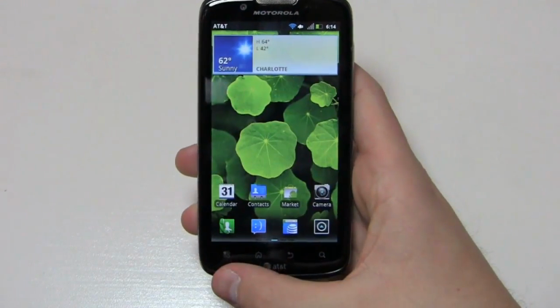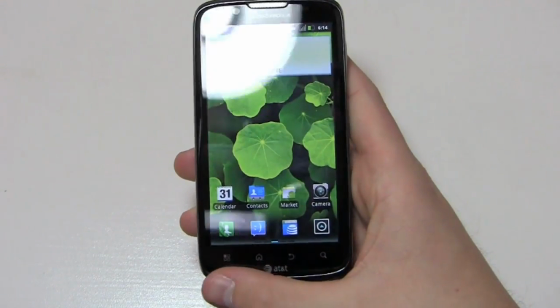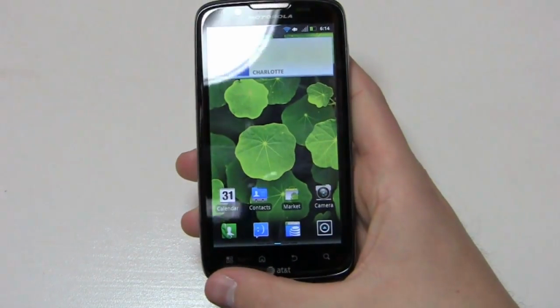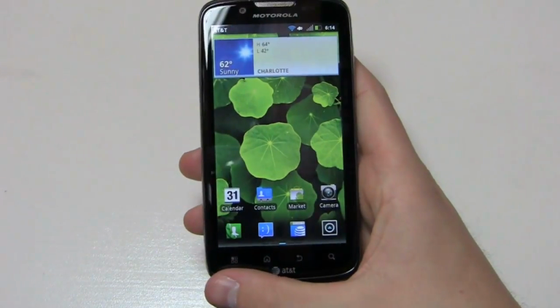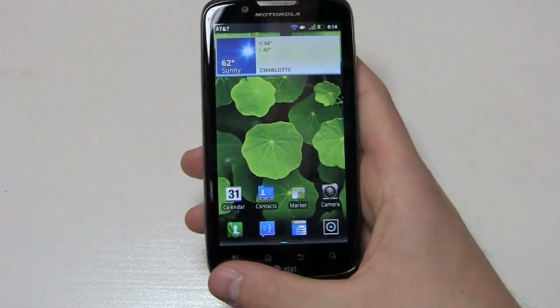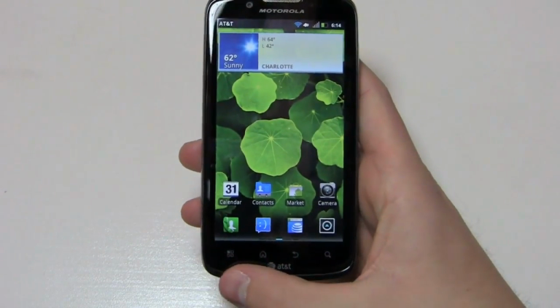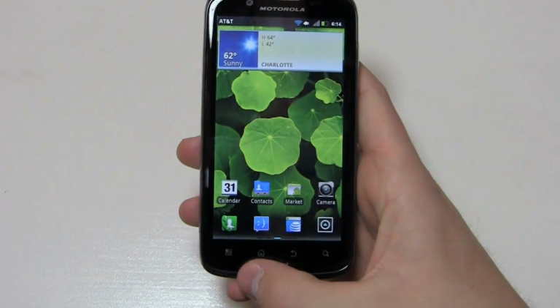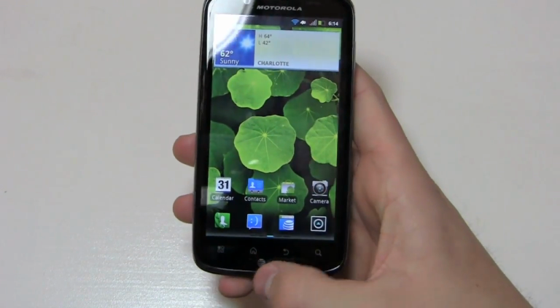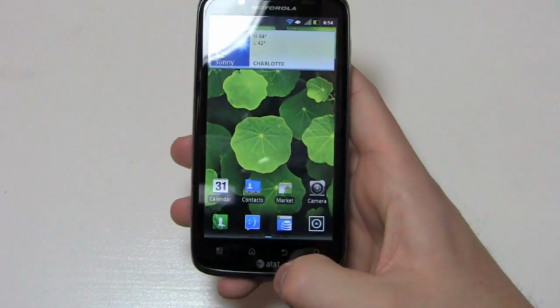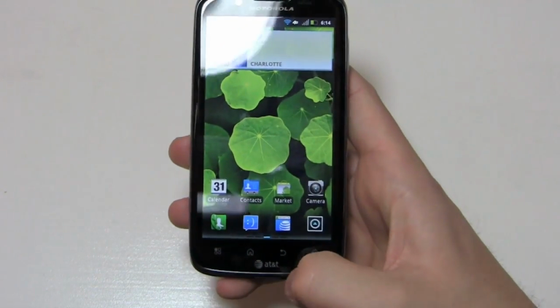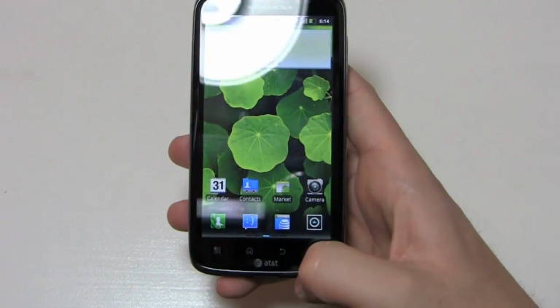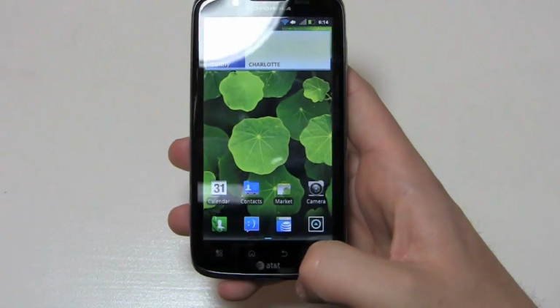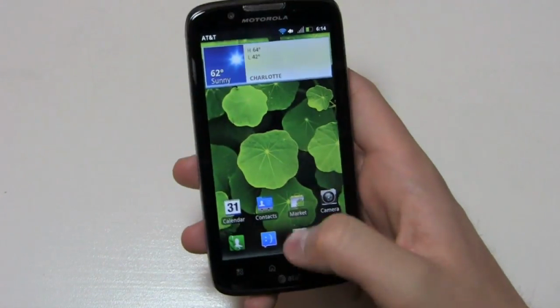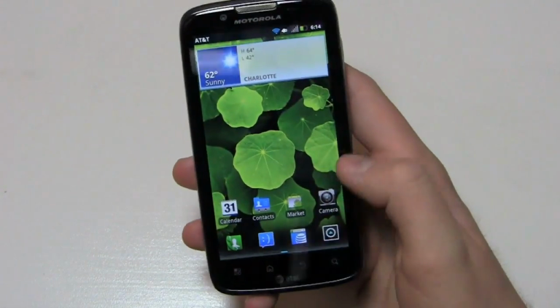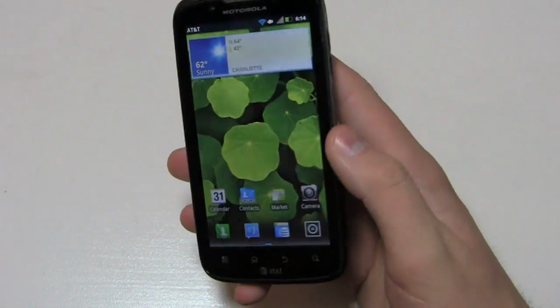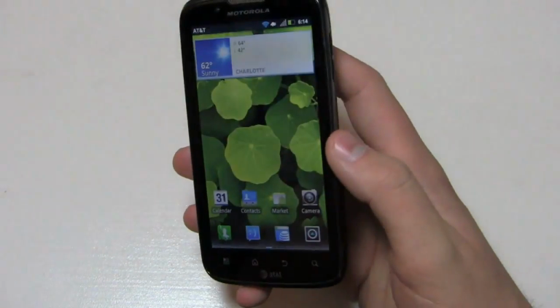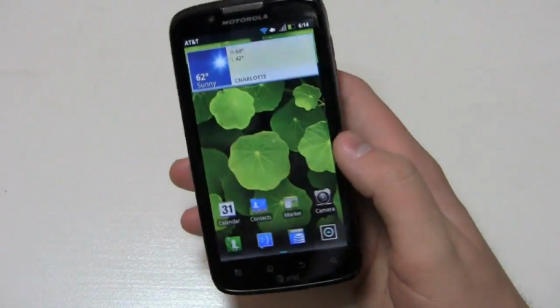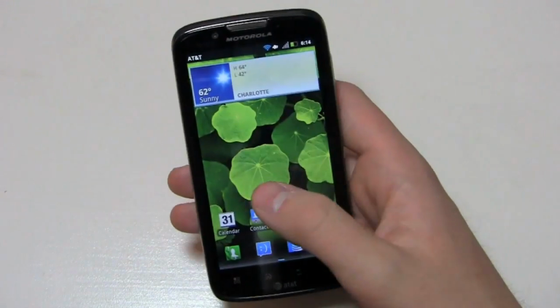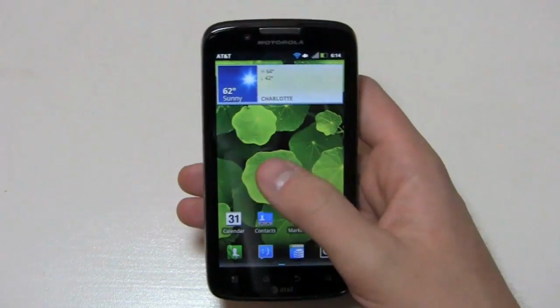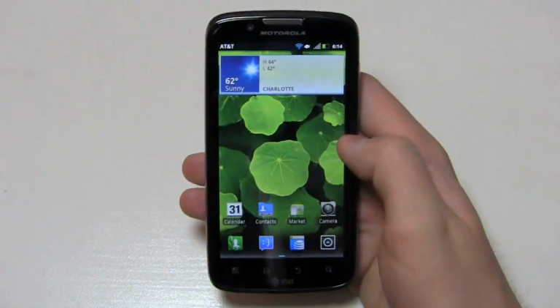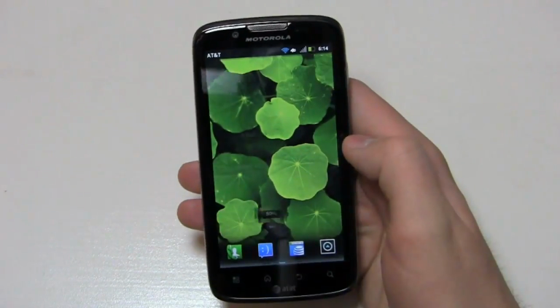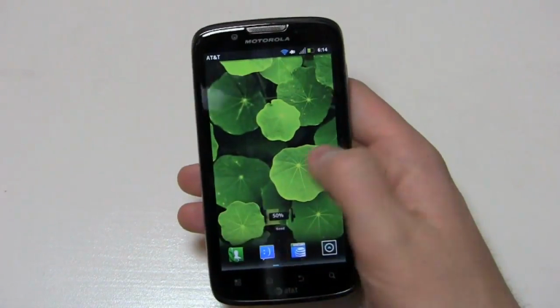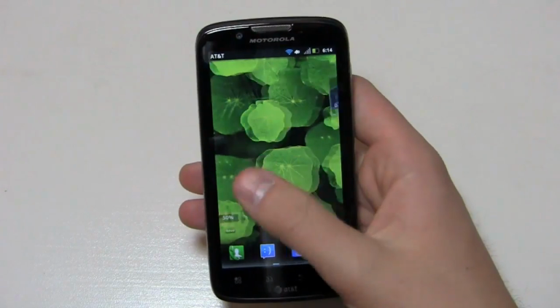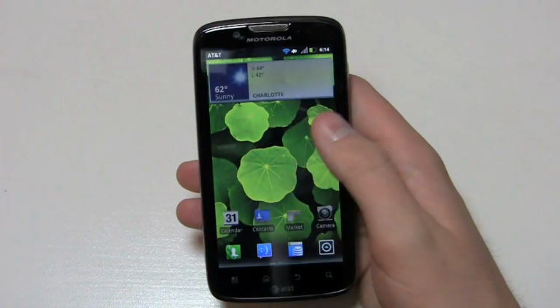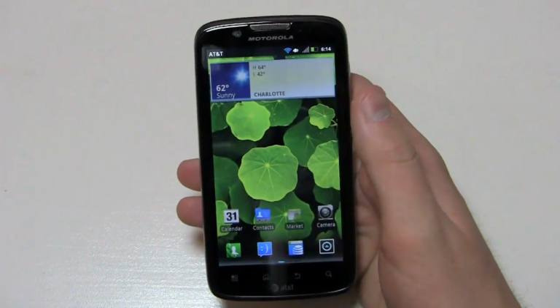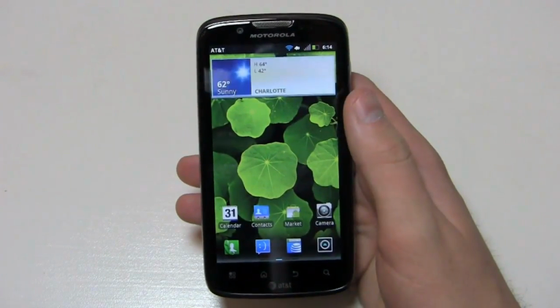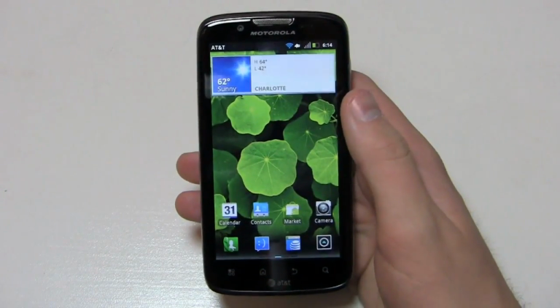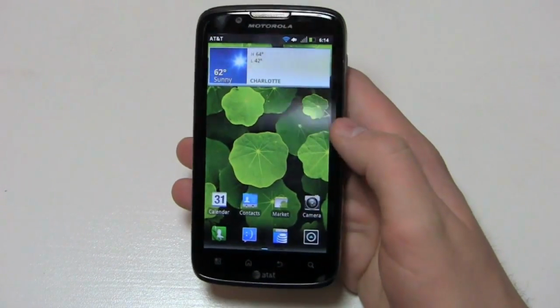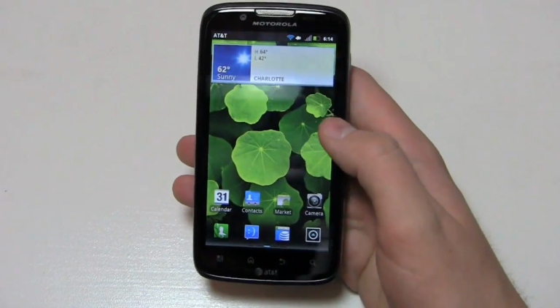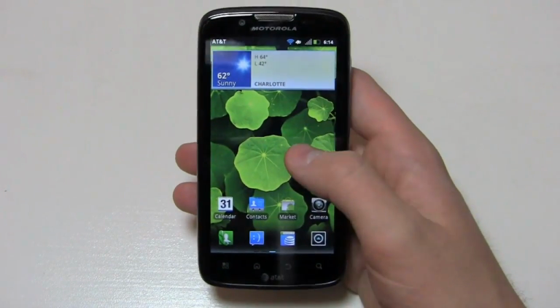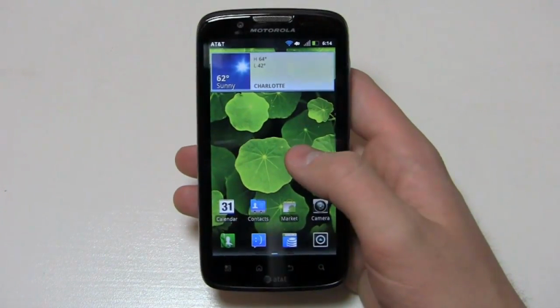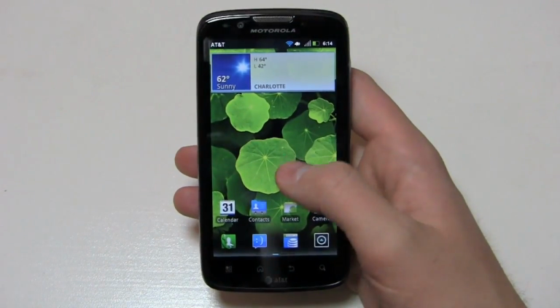Down here you've got your capacitive buttons: menu, home, back, and search. And that's about it on the build quality front.